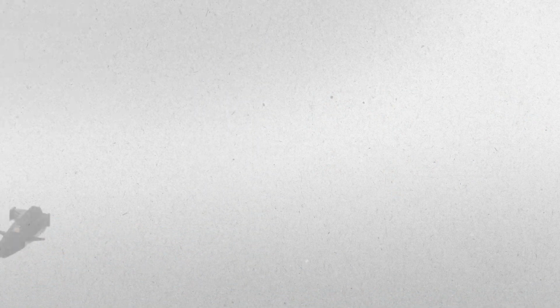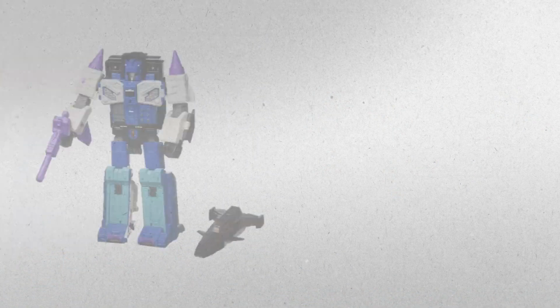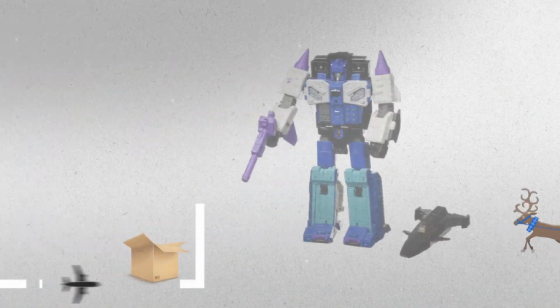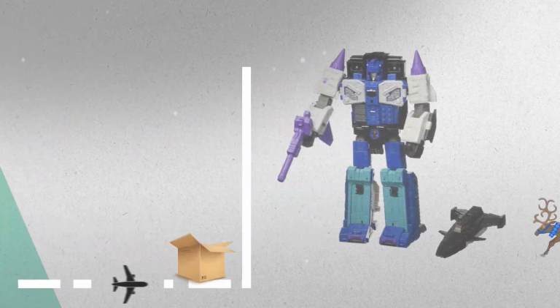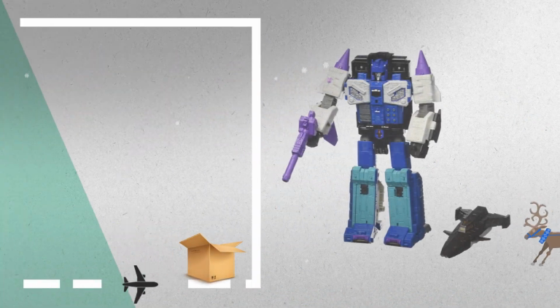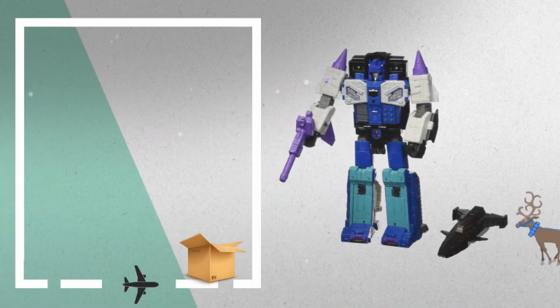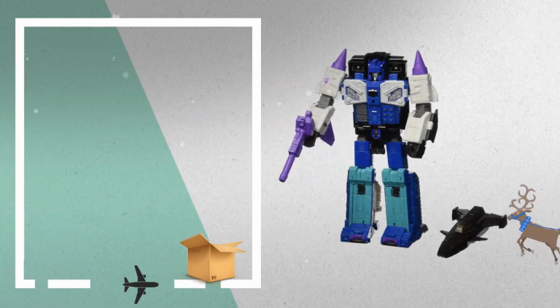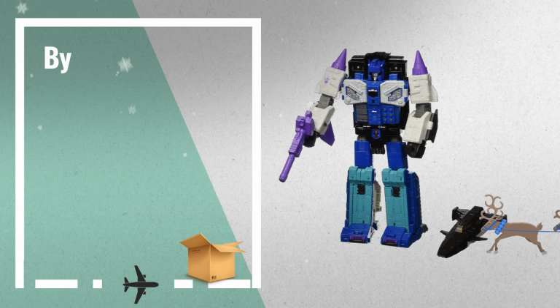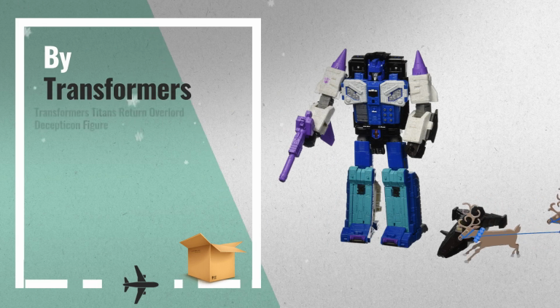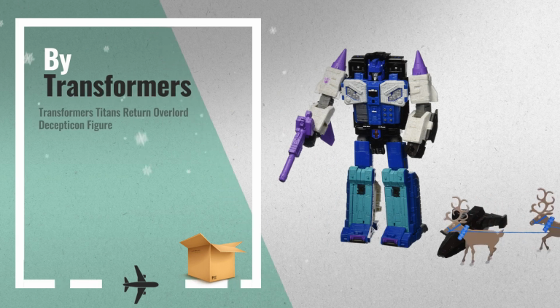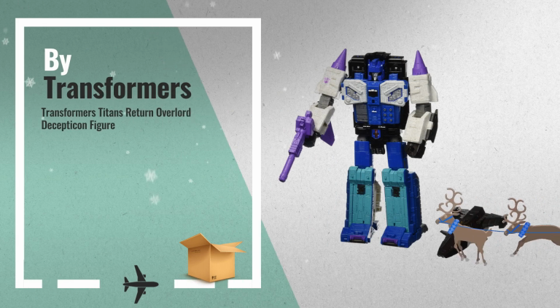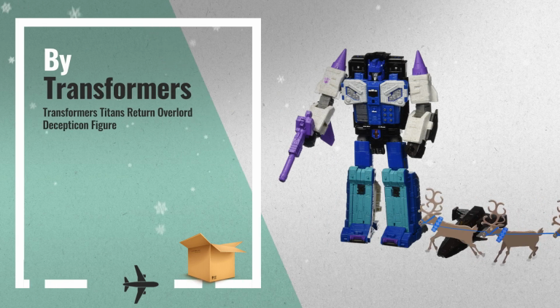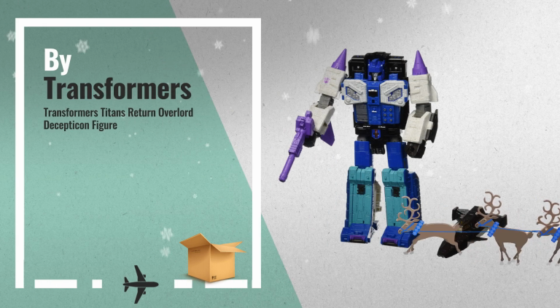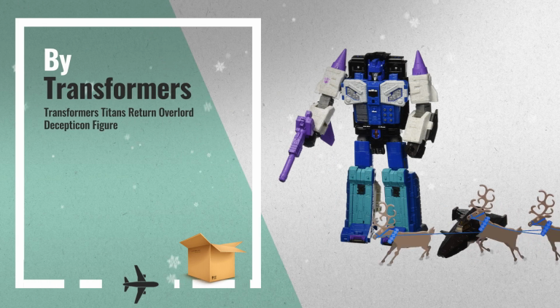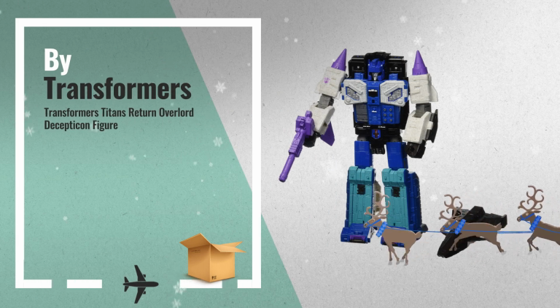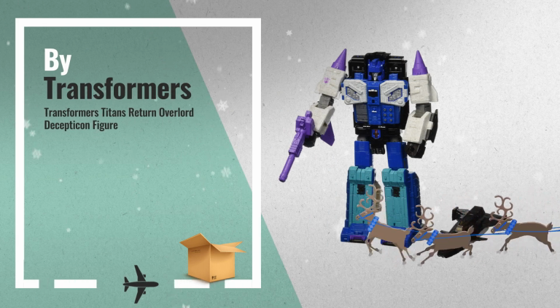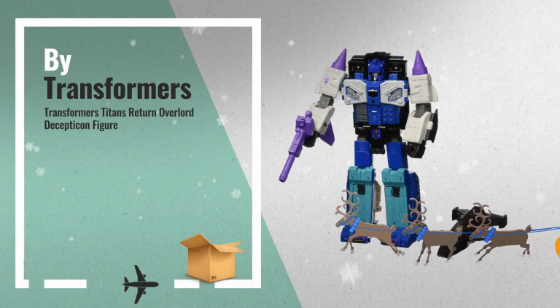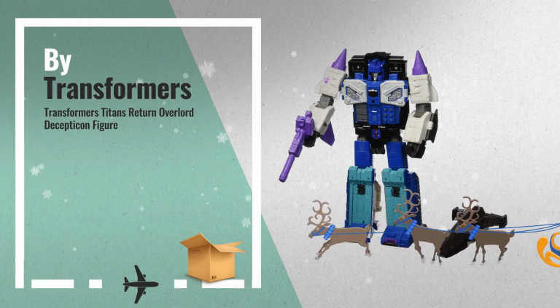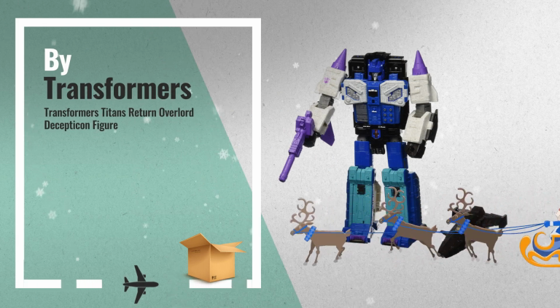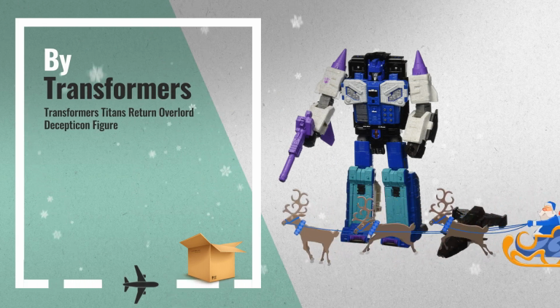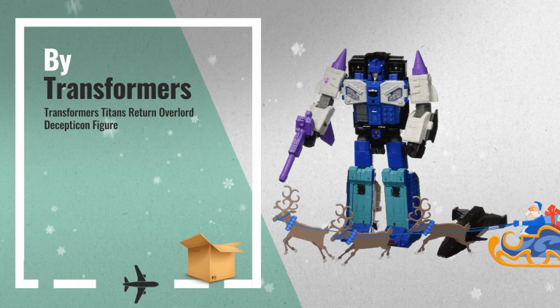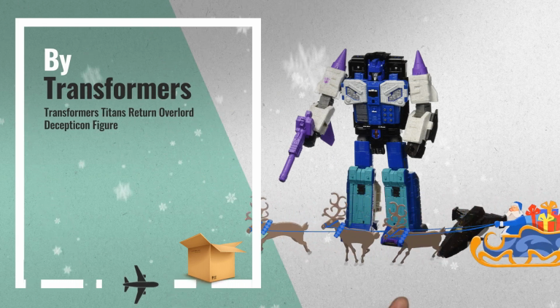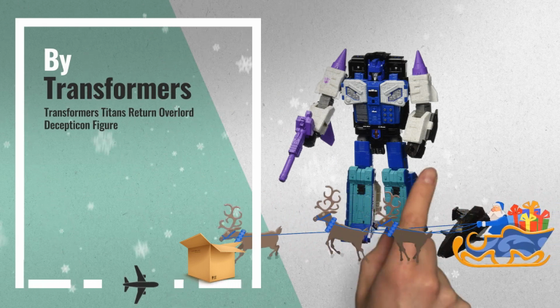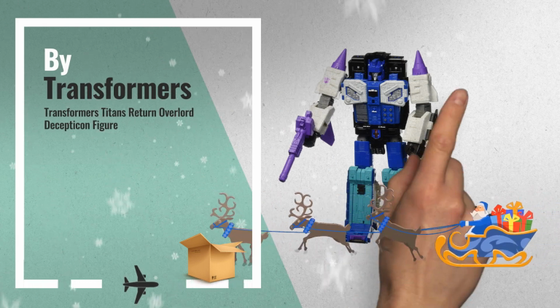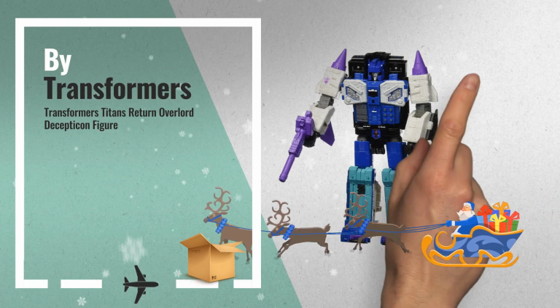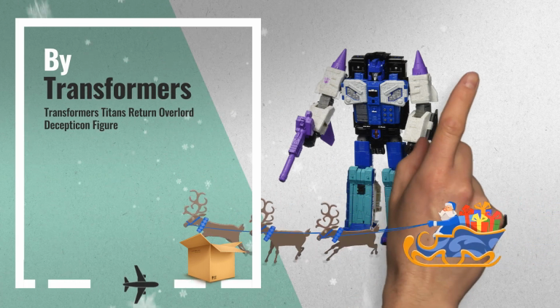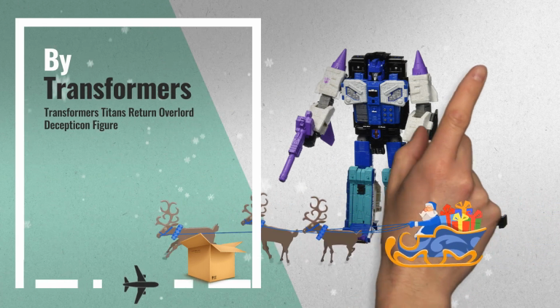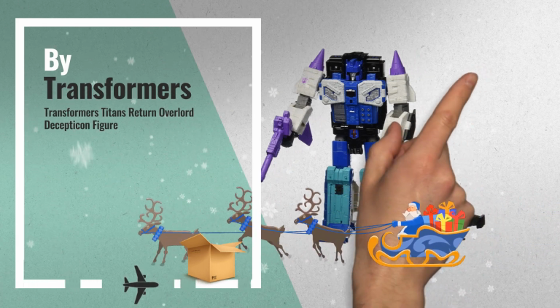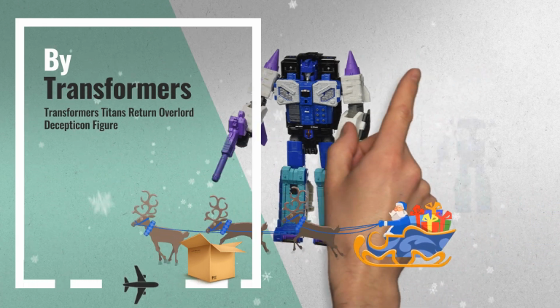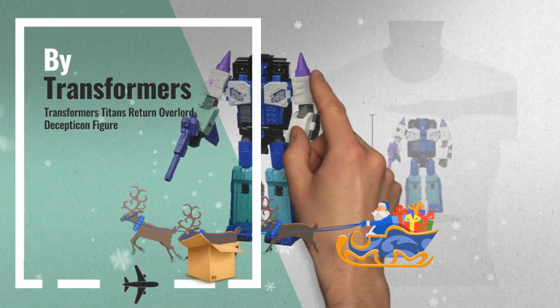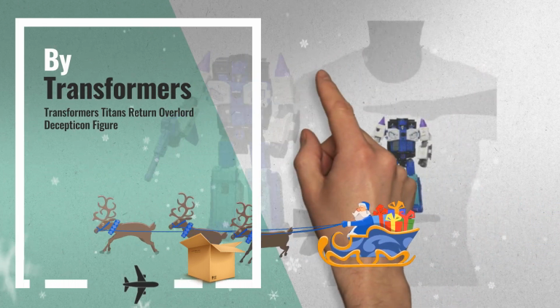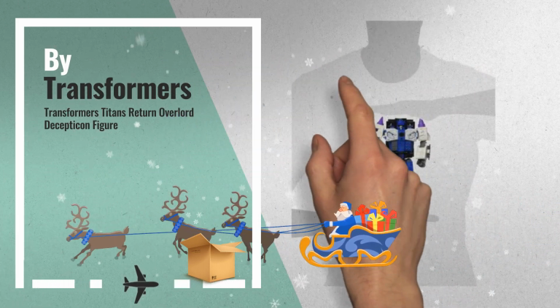Number 2, Transformers Titans Return Overlord Decepticon Conquerer, by Transformers.